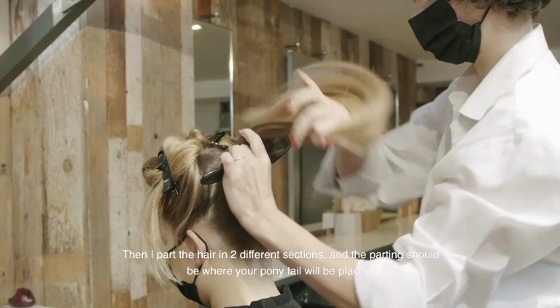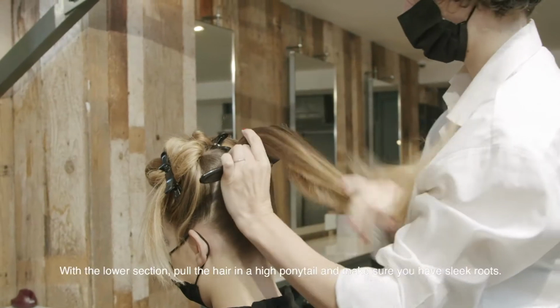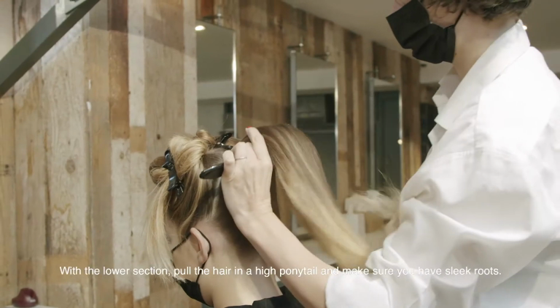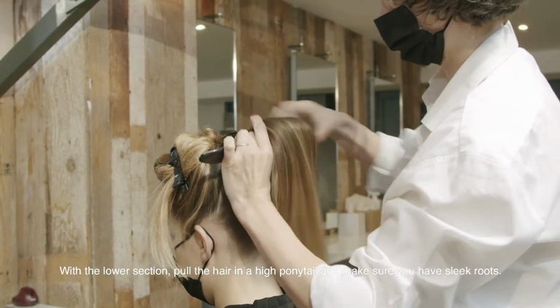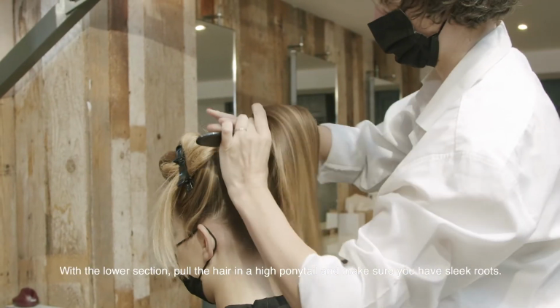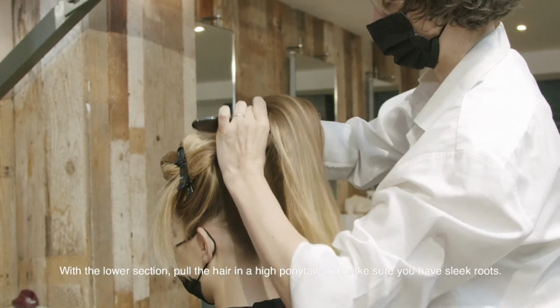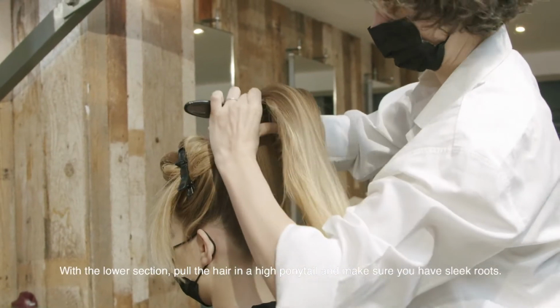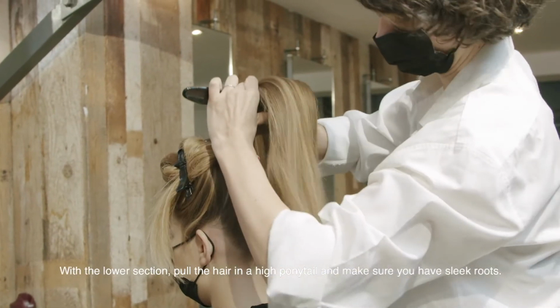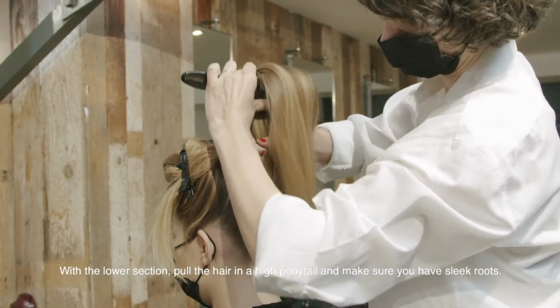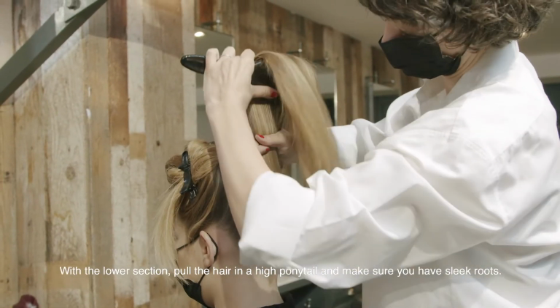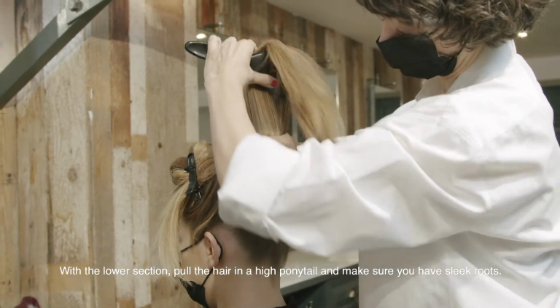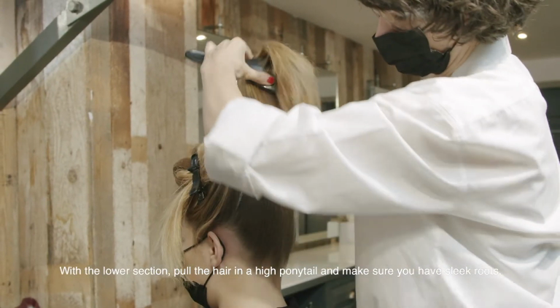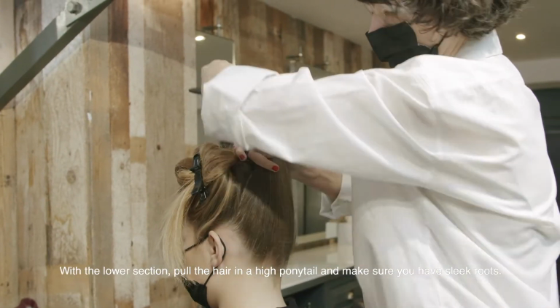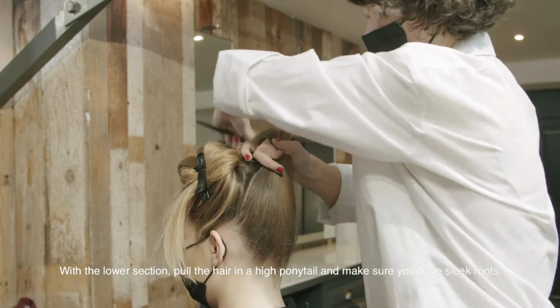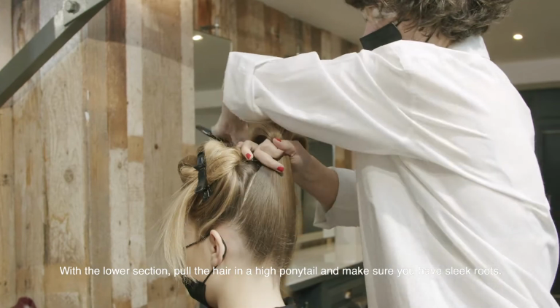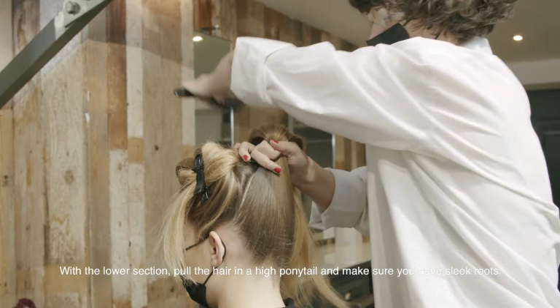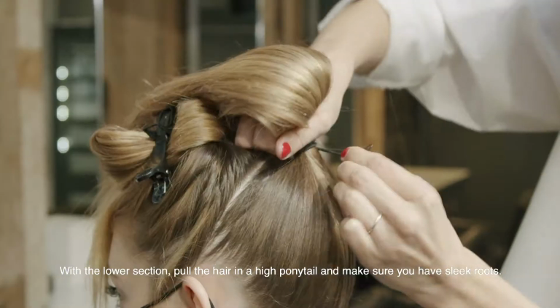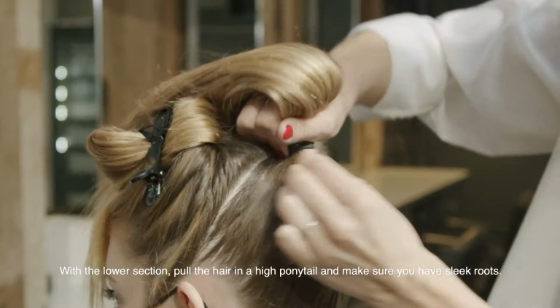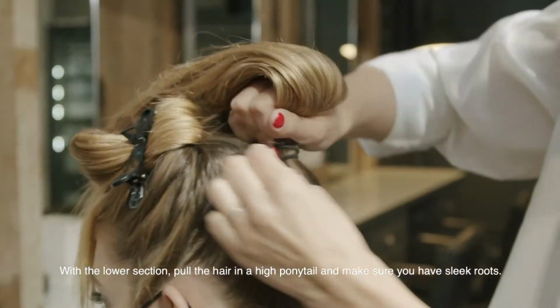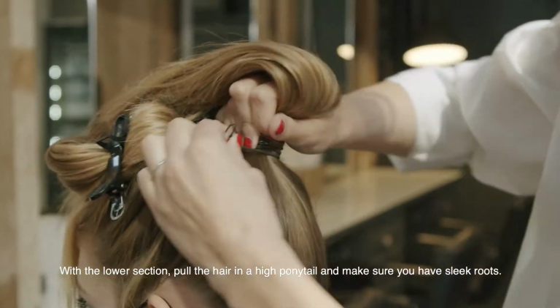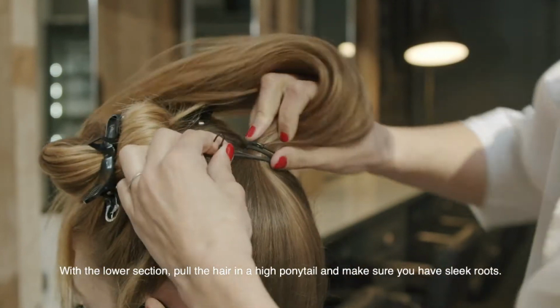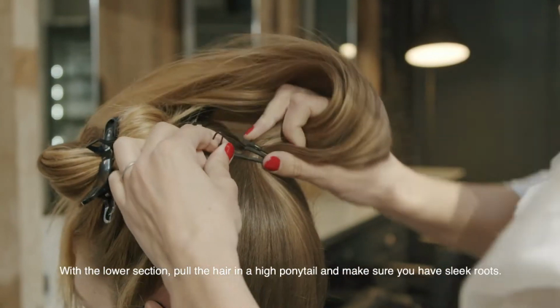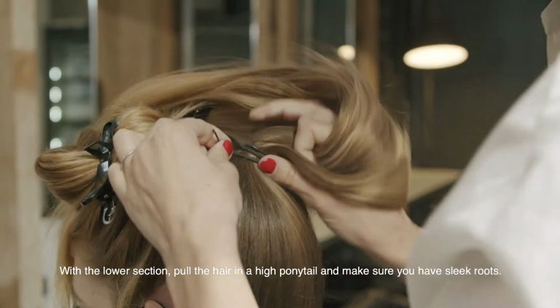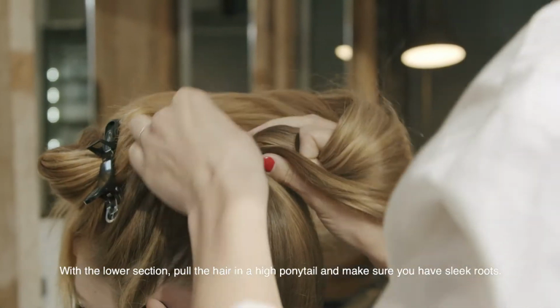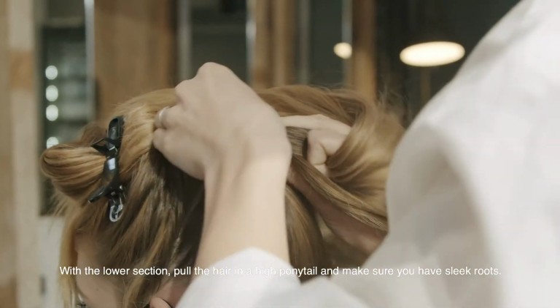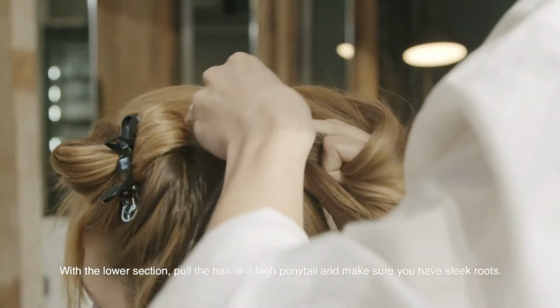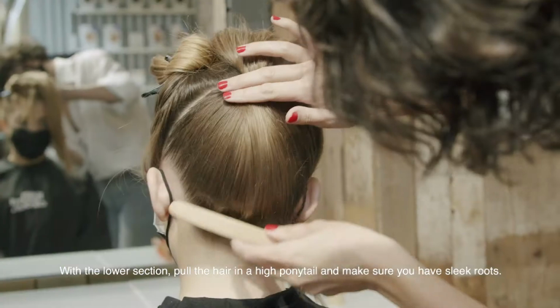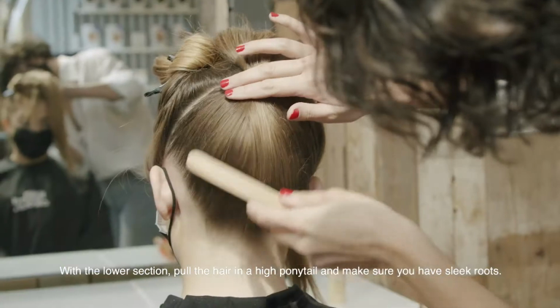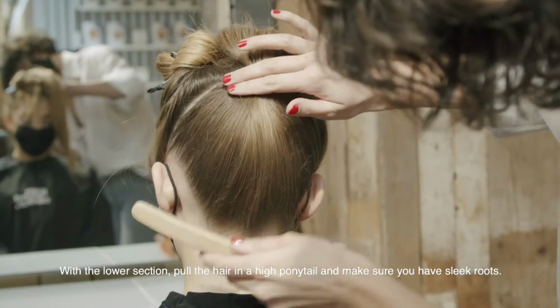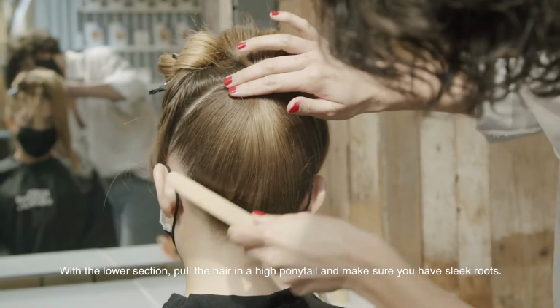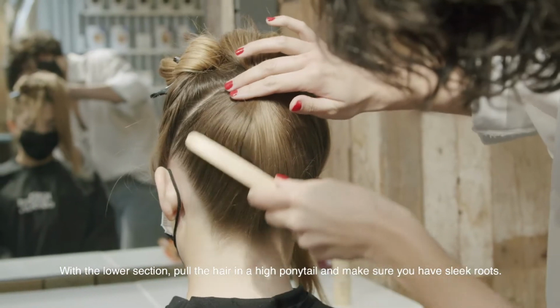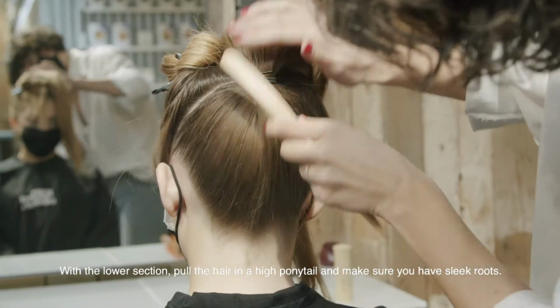With the lower section, pull the hair into a high ponytail and make sure you have sleek roots.